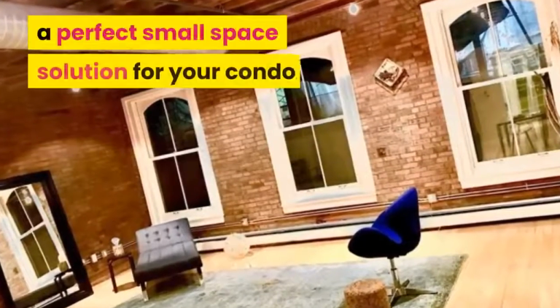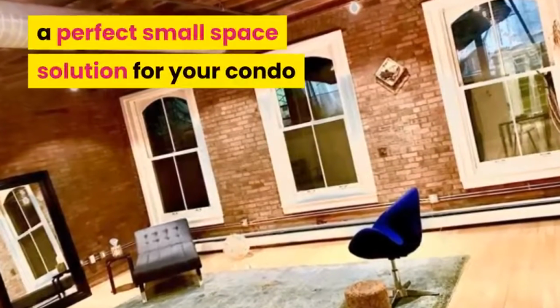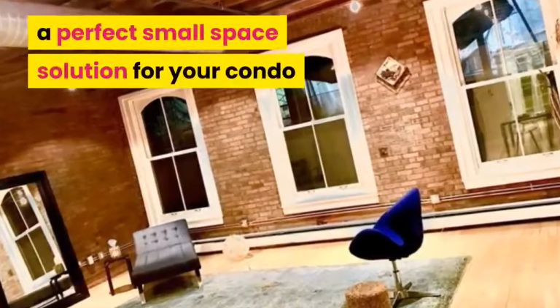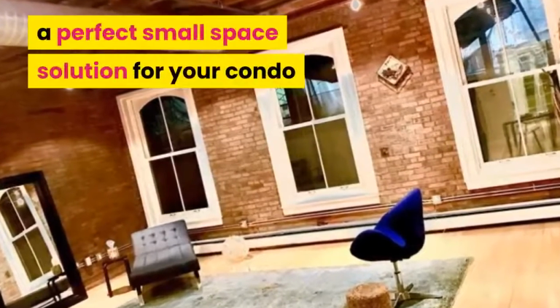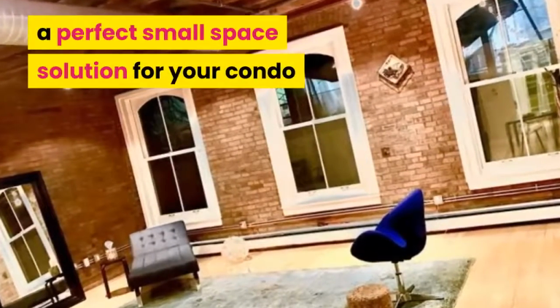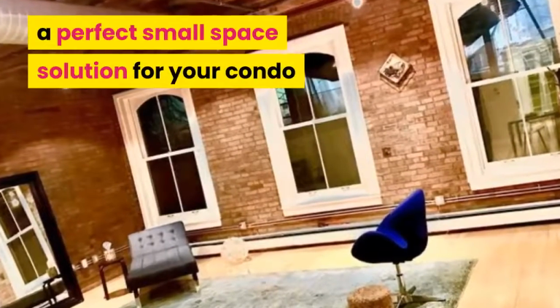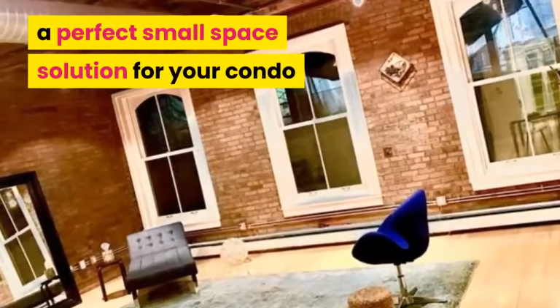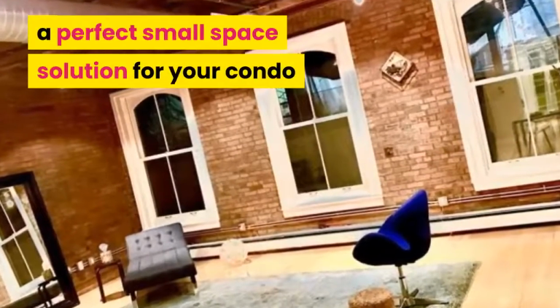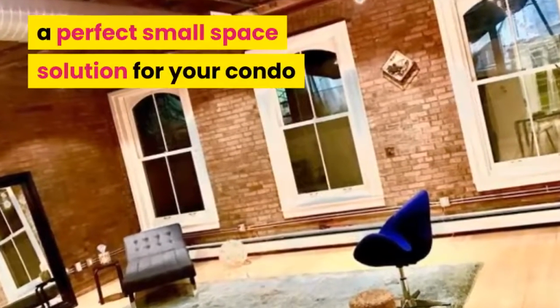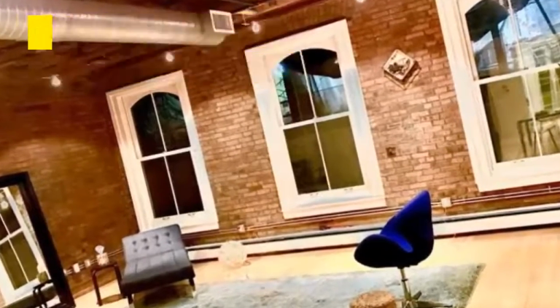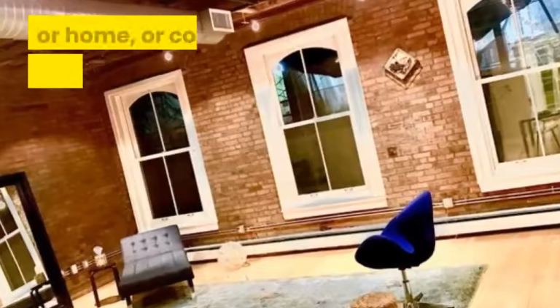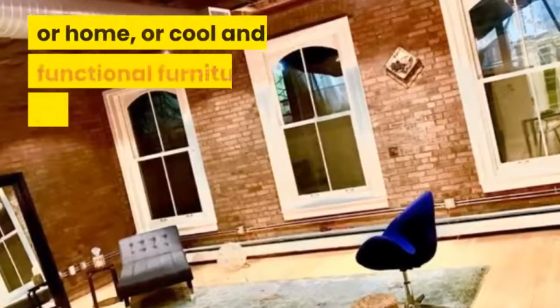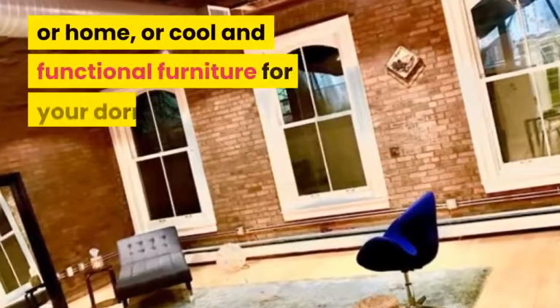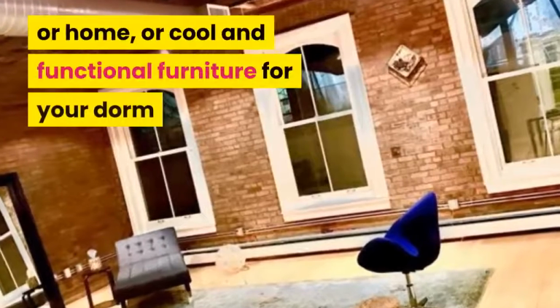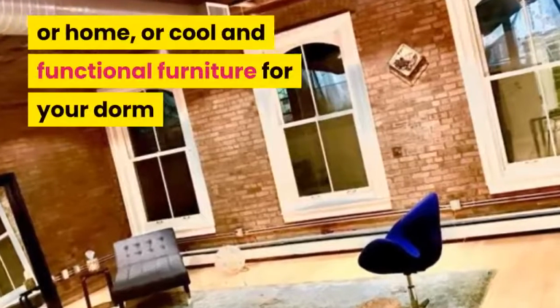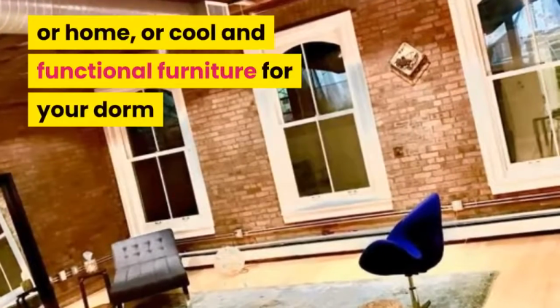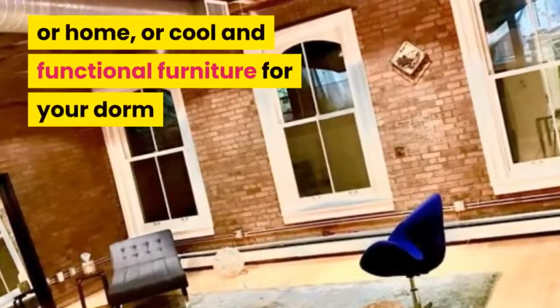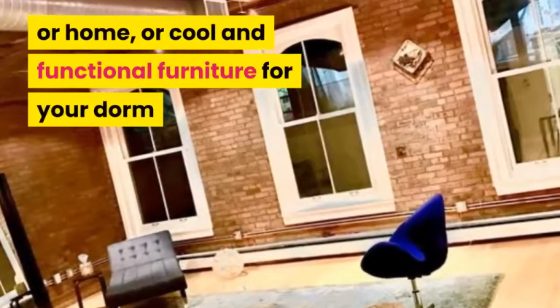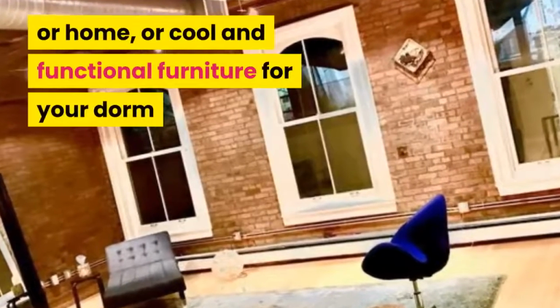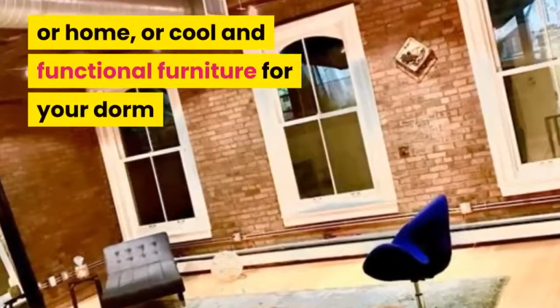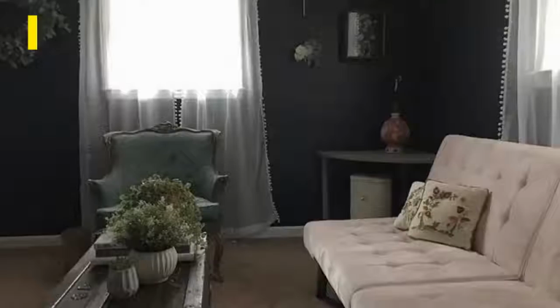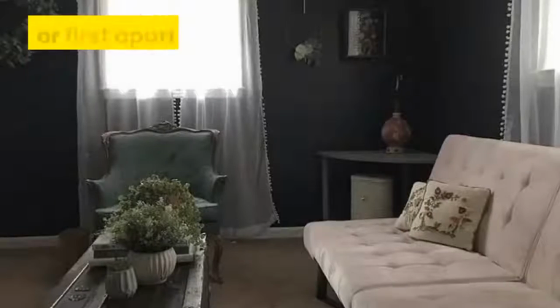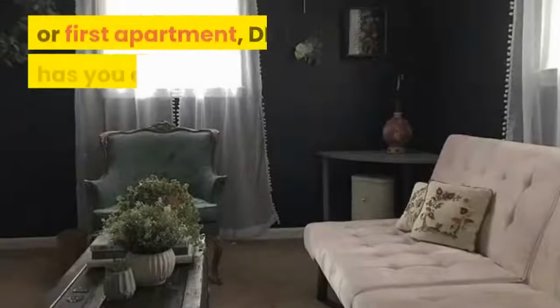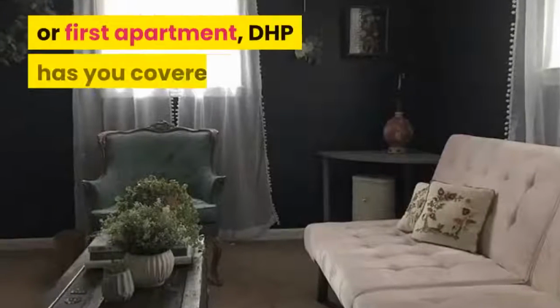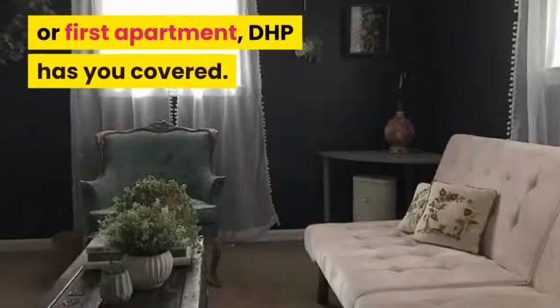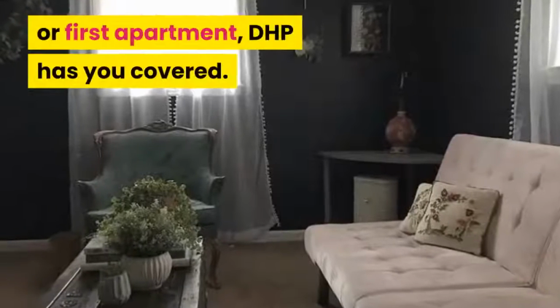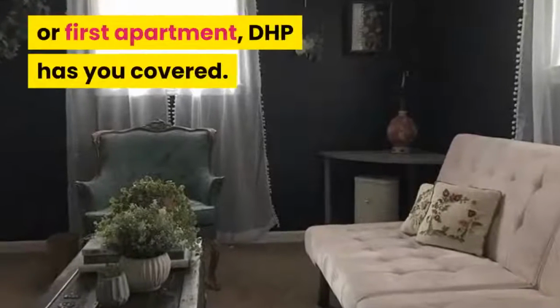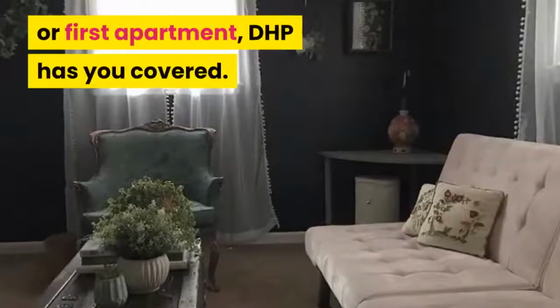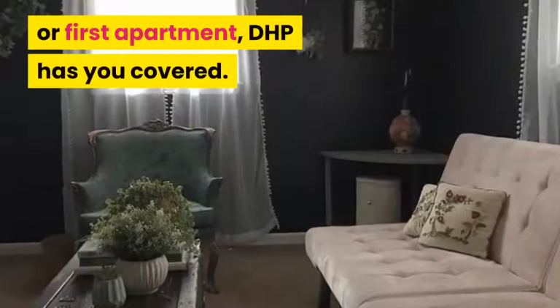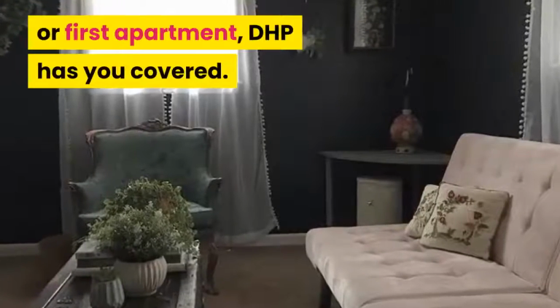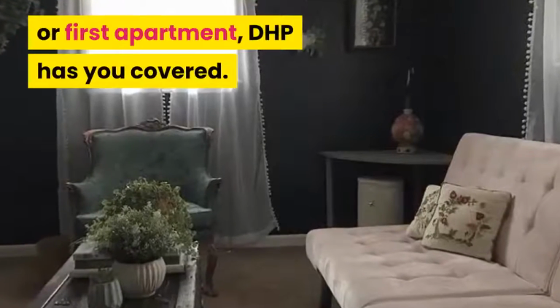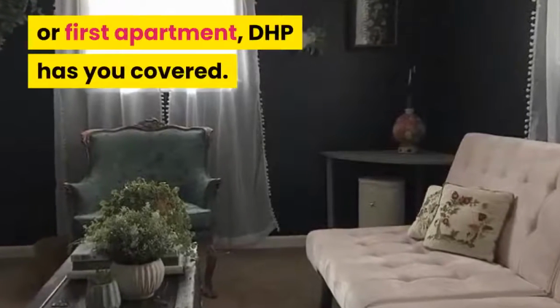Whether you're a busy professional in need of a perfect small space solution for your condo or home, or cool and functional furniture for your dorm or first apartment, DHP has you covered.